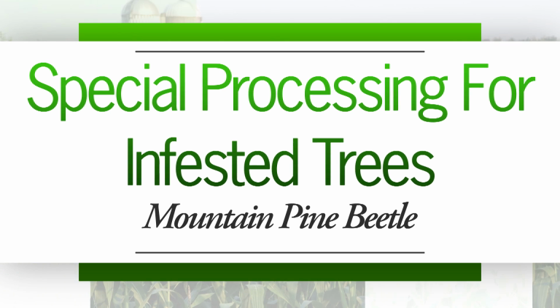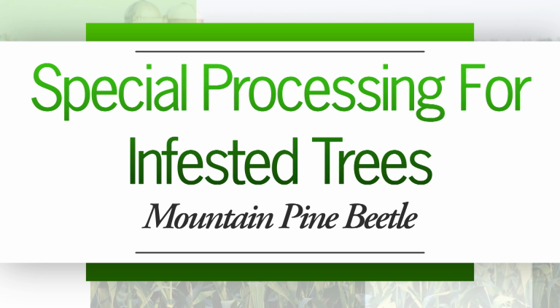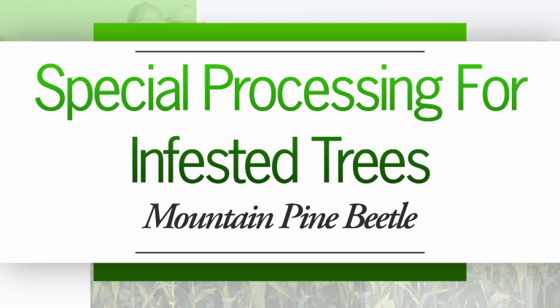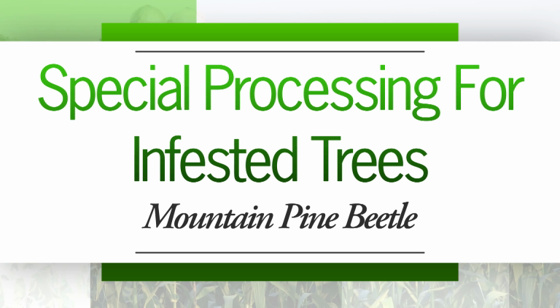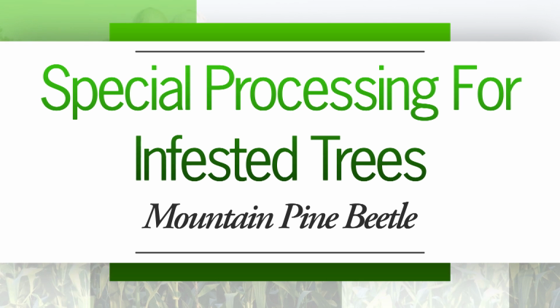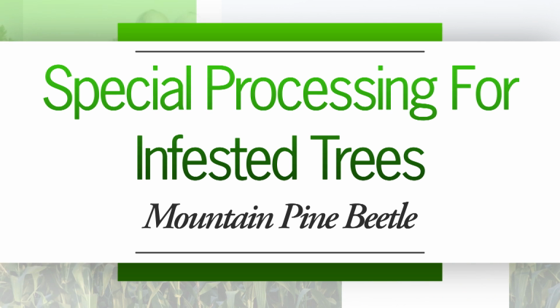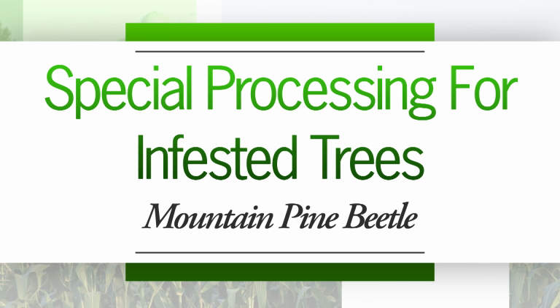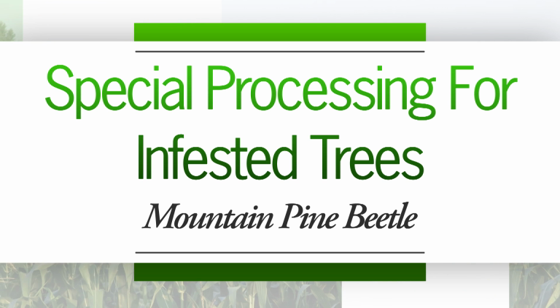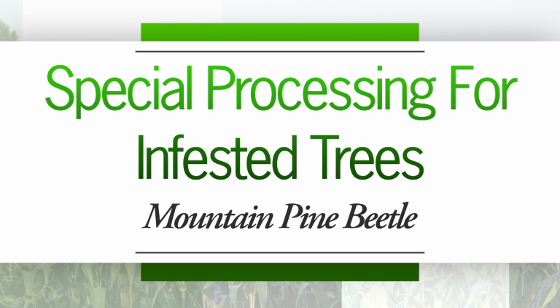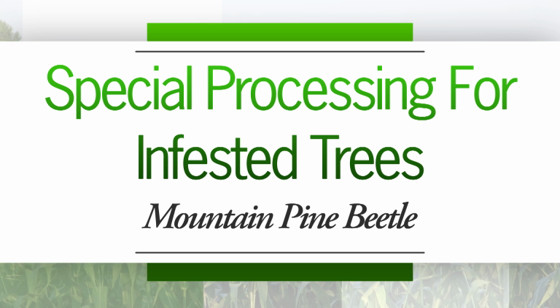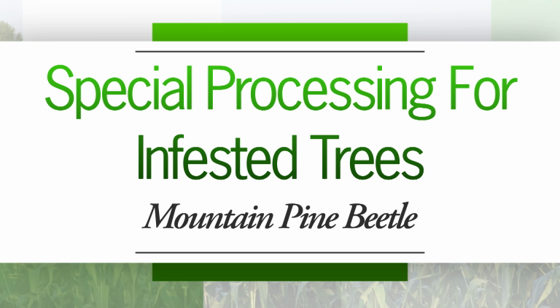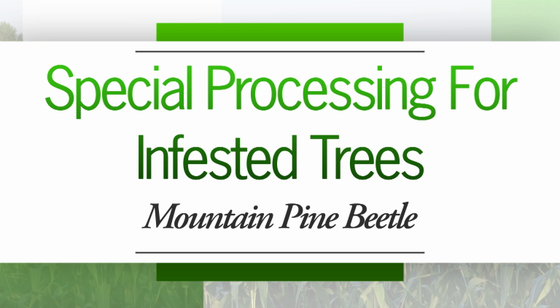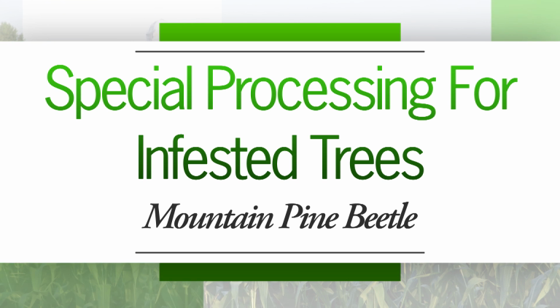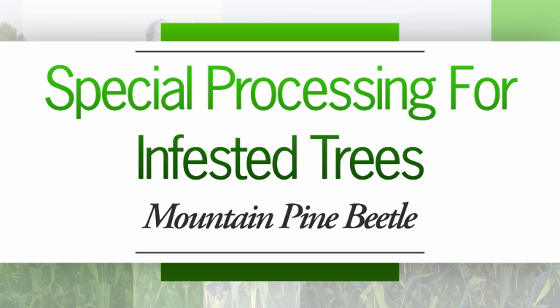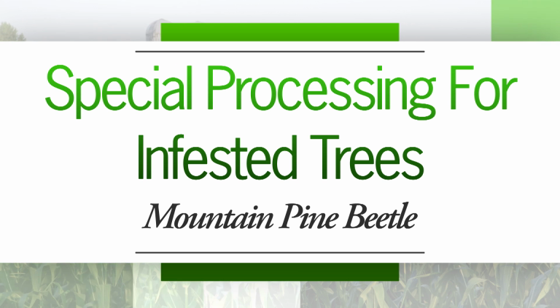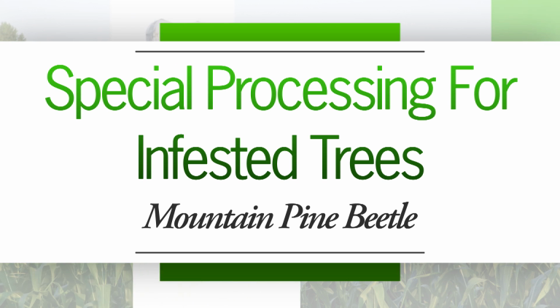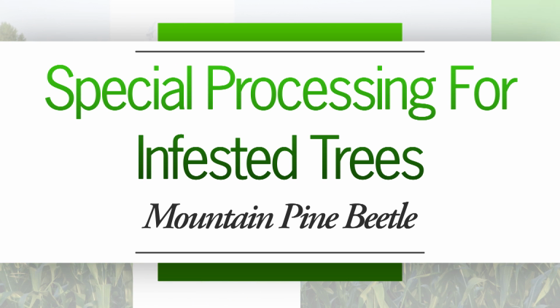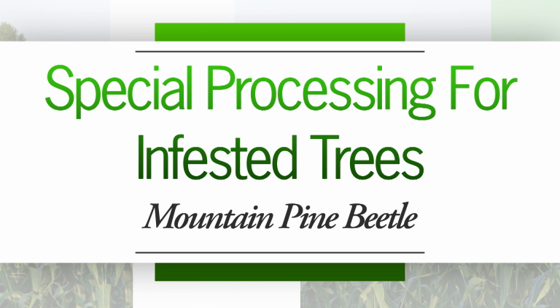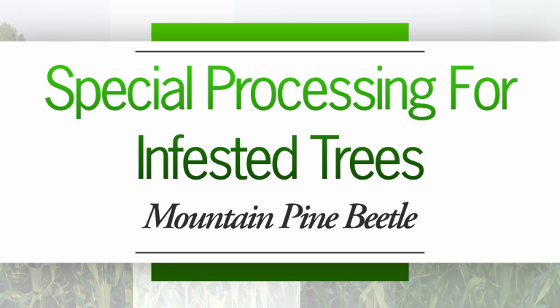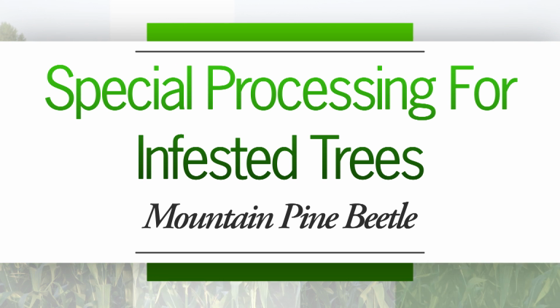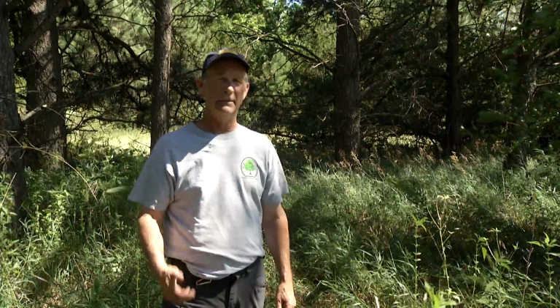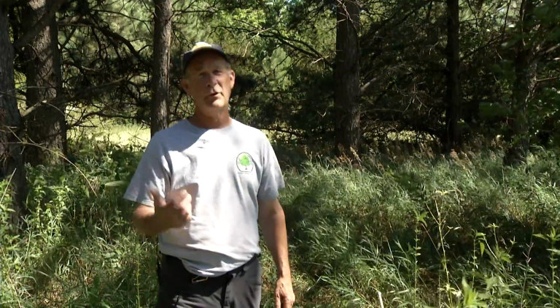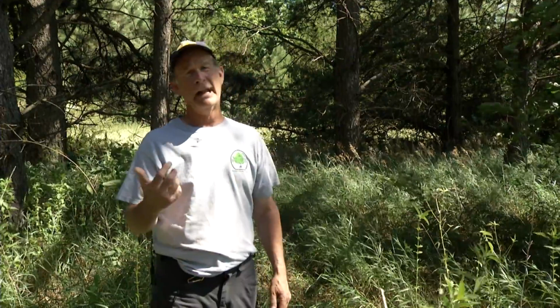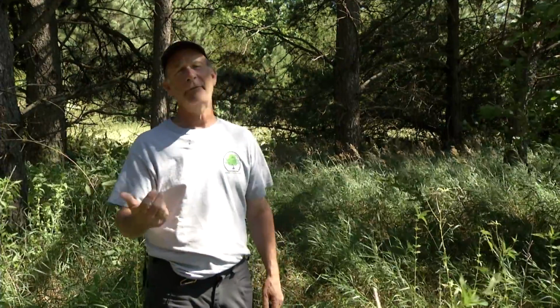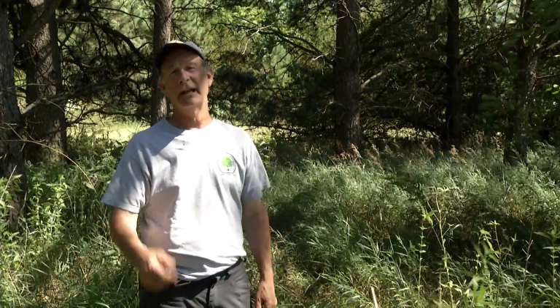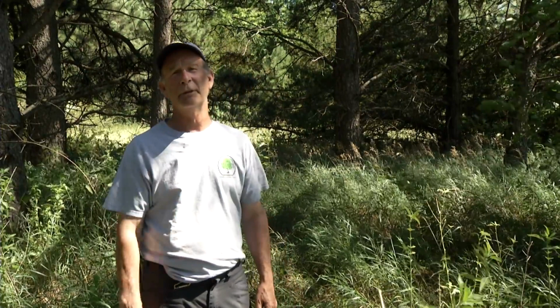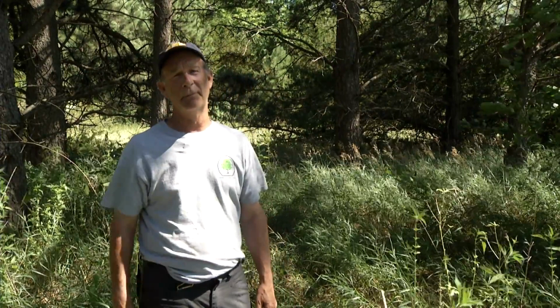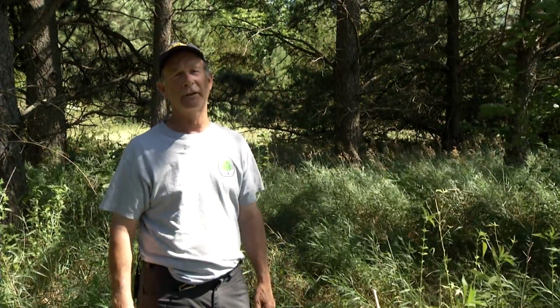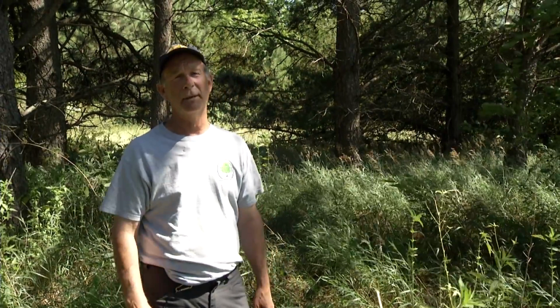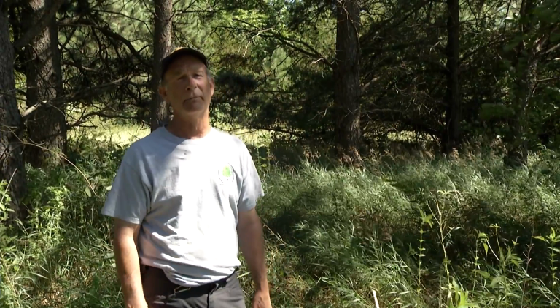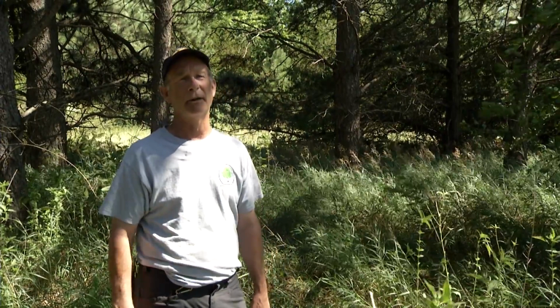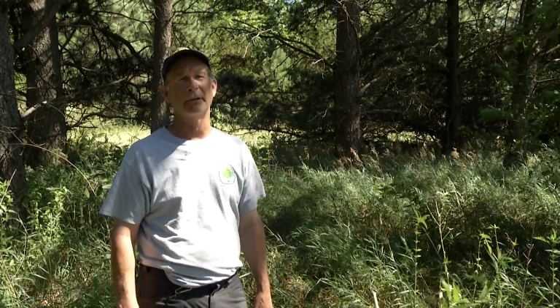South Dakota is home to more than a million acres of ponderosa pine in the Black Hills, and more than half of that has been impacted by mountain pine beetle.